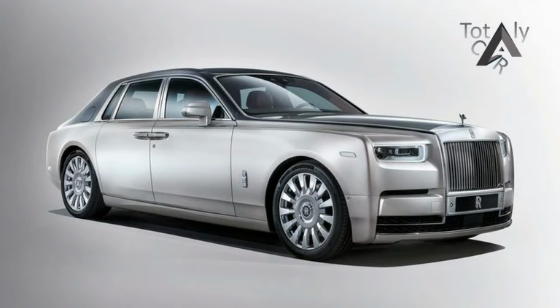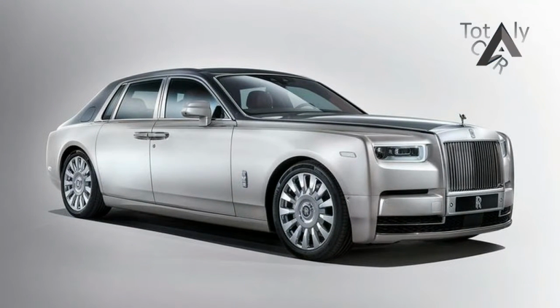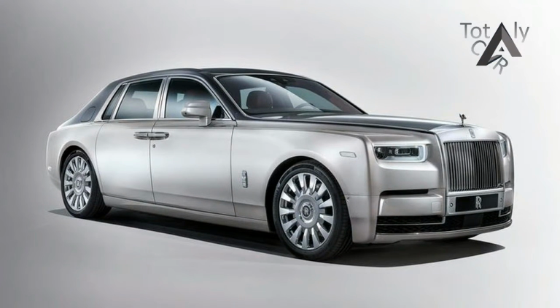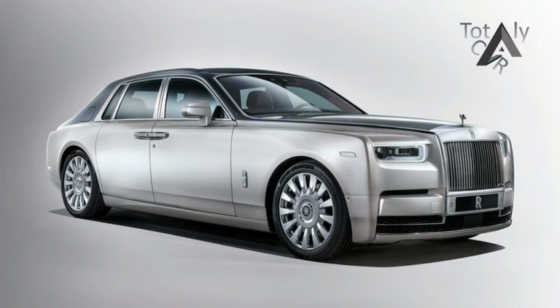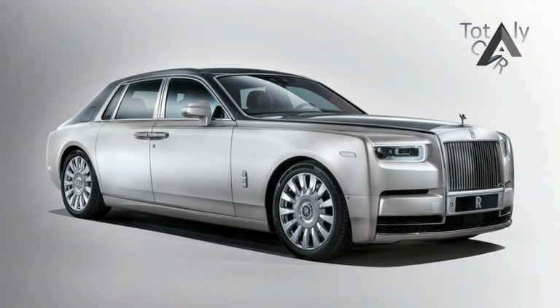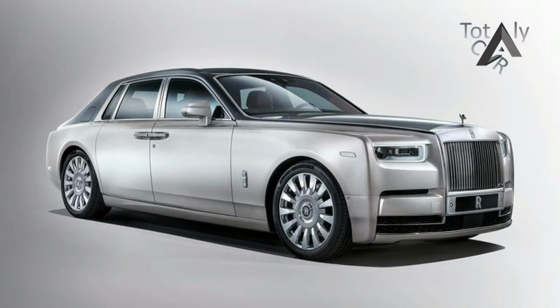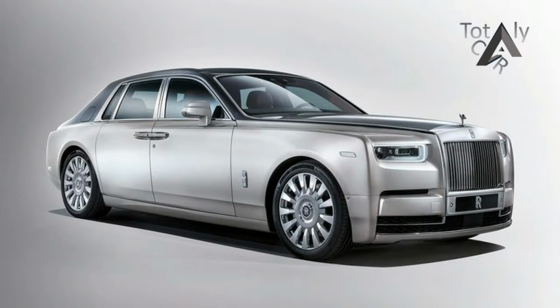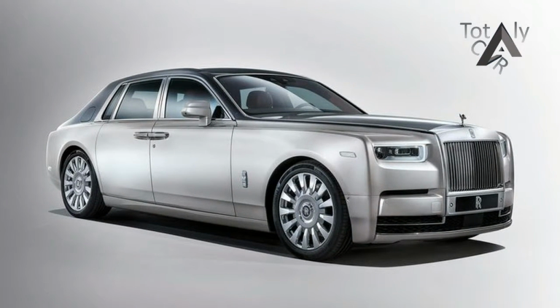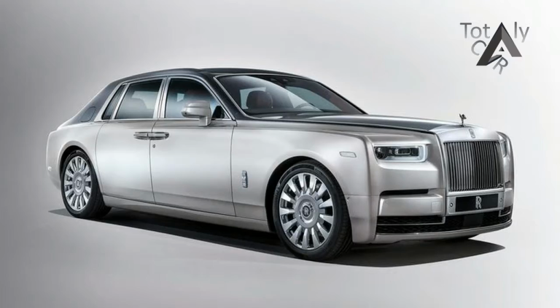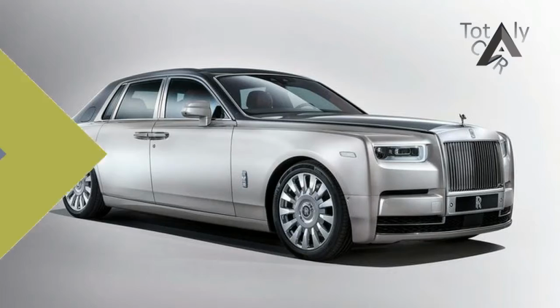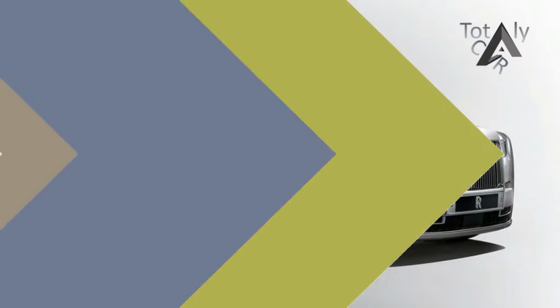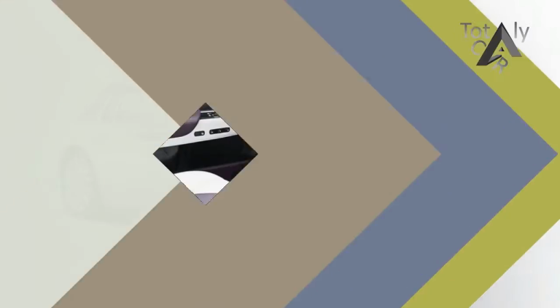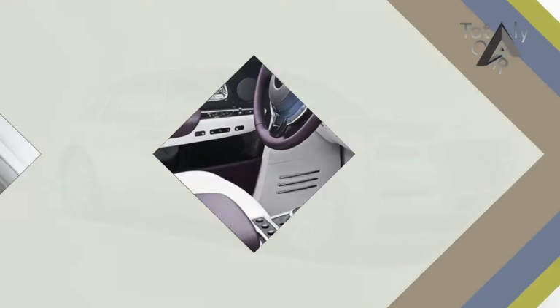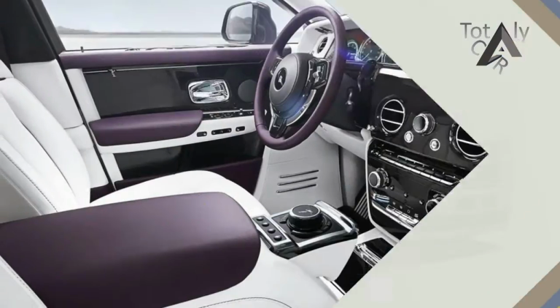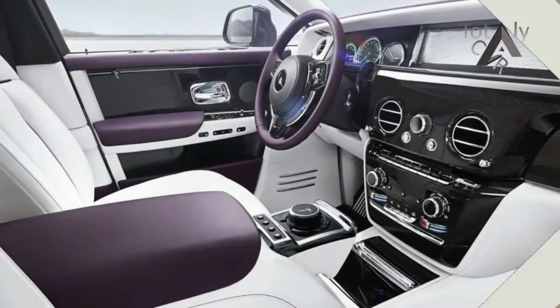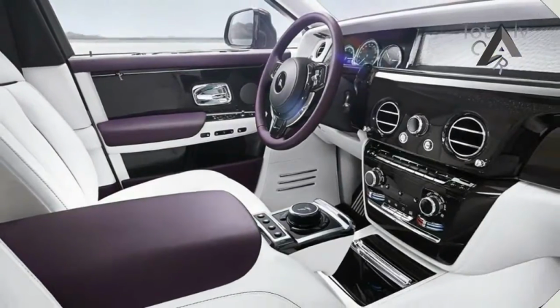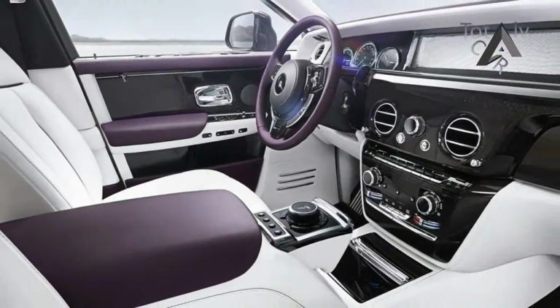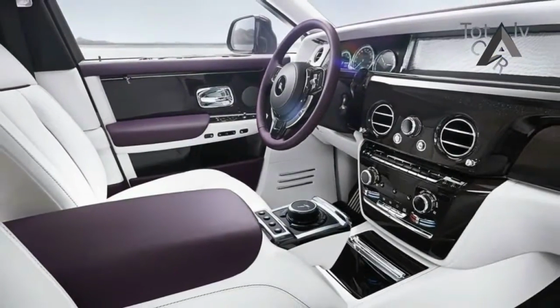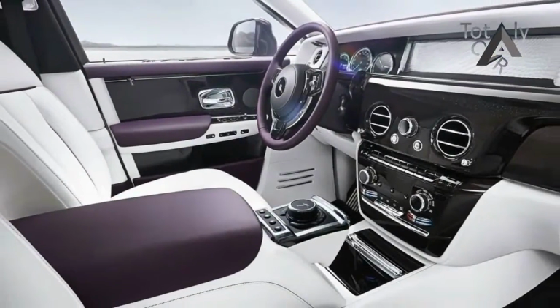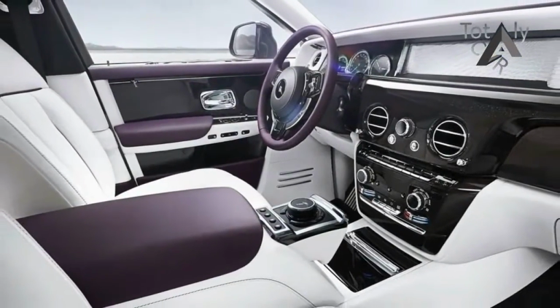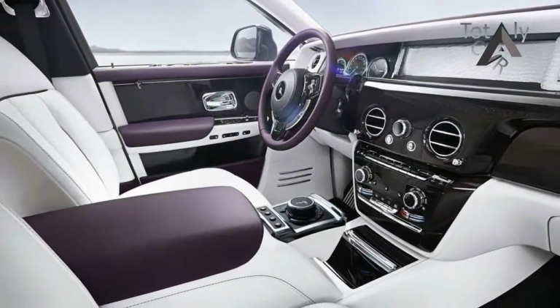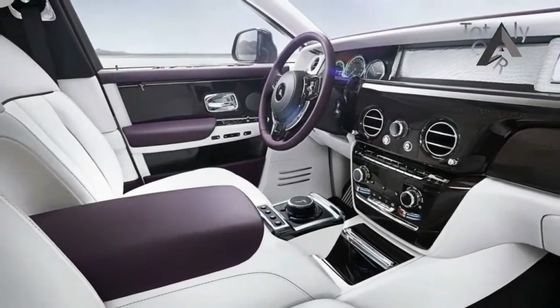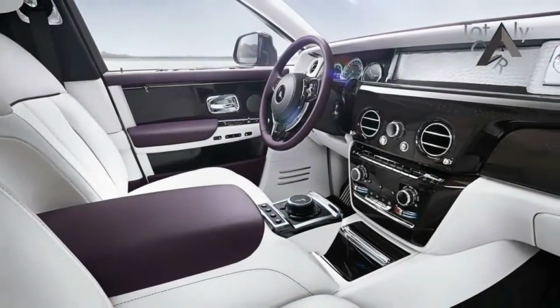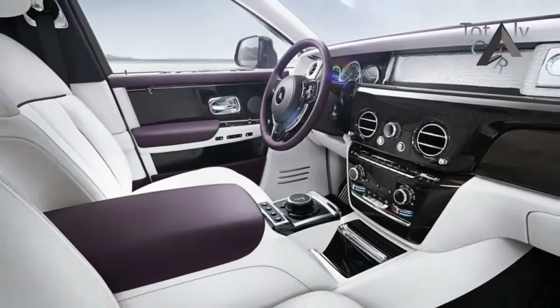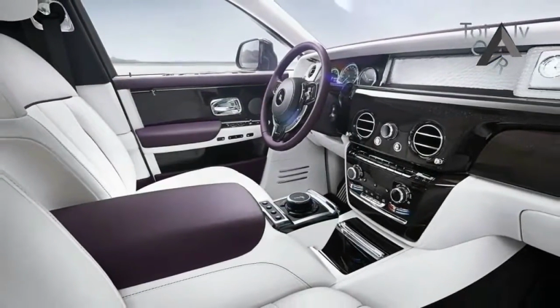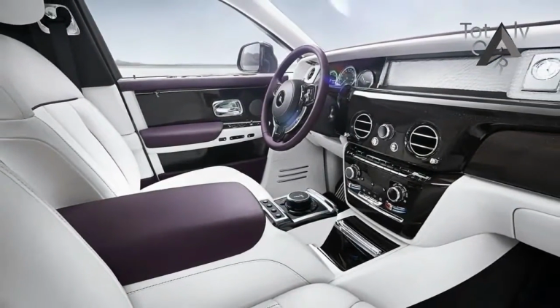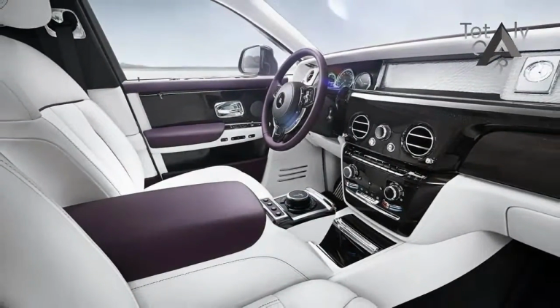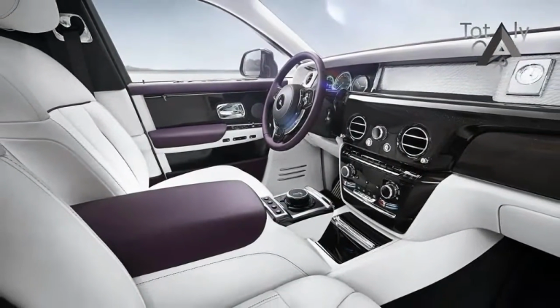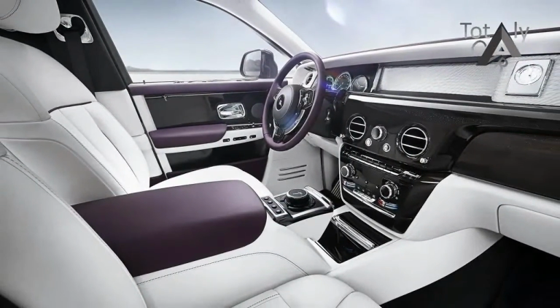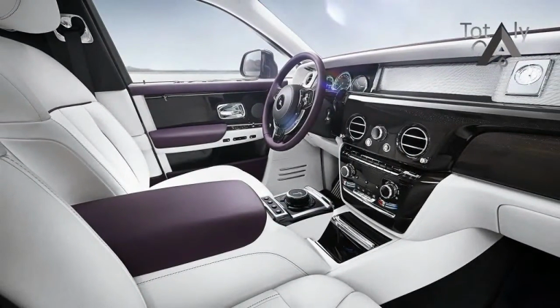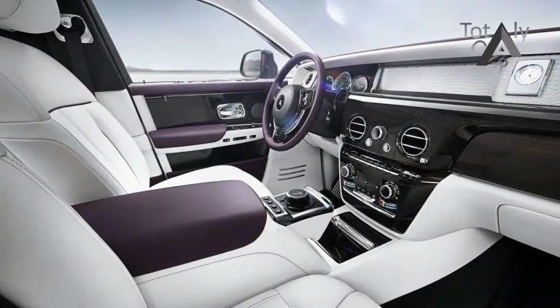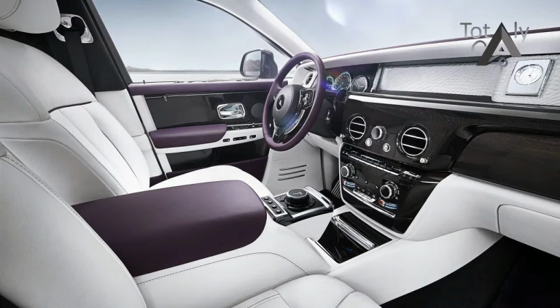Rolls-Royce has unveiled its new 2018 Phantom, and called it, somewhat unsurprisingly, the new Phantom.